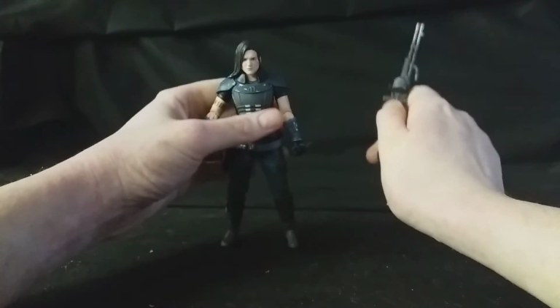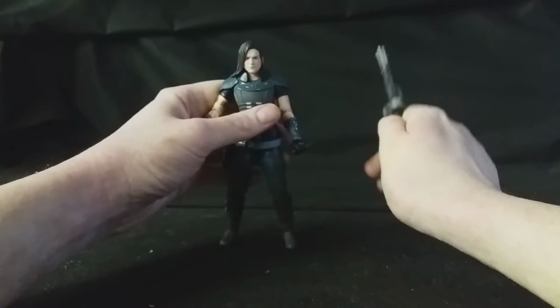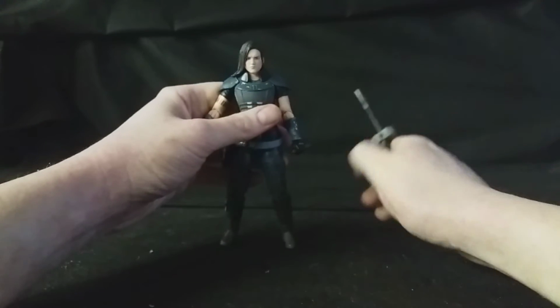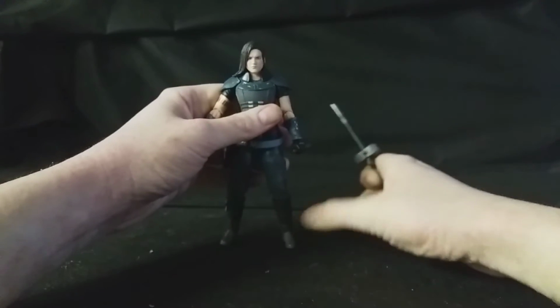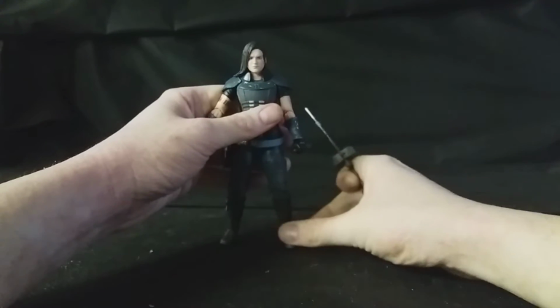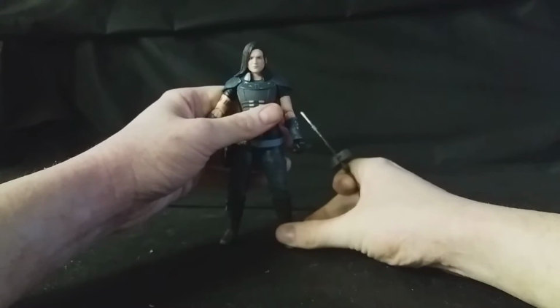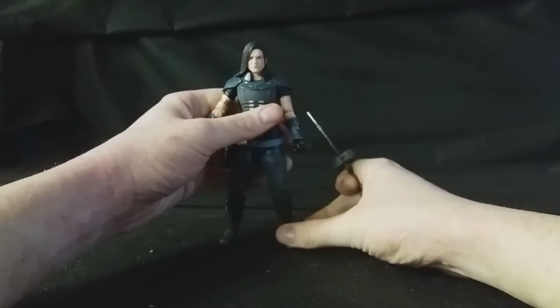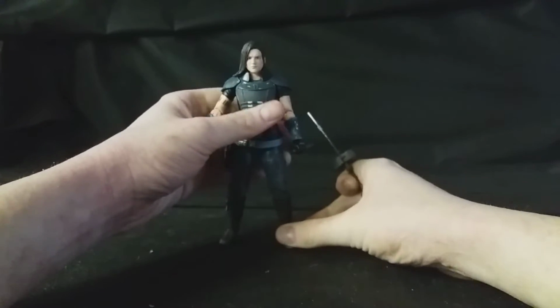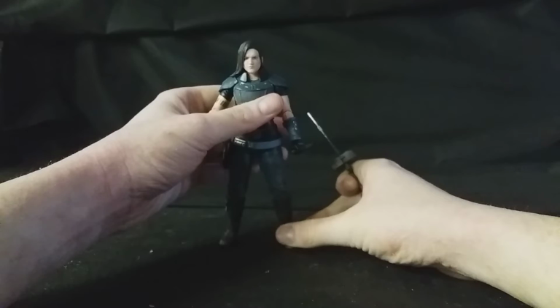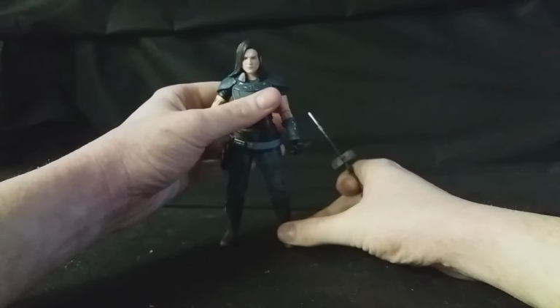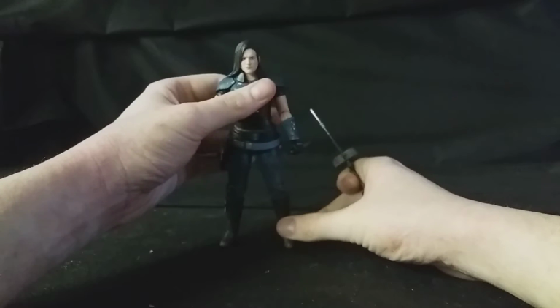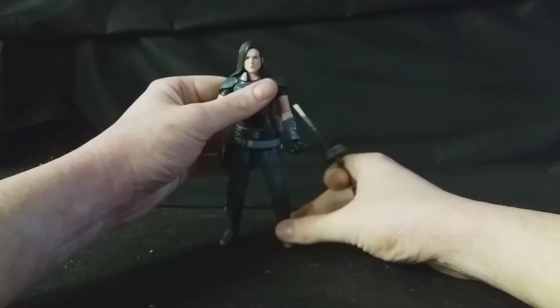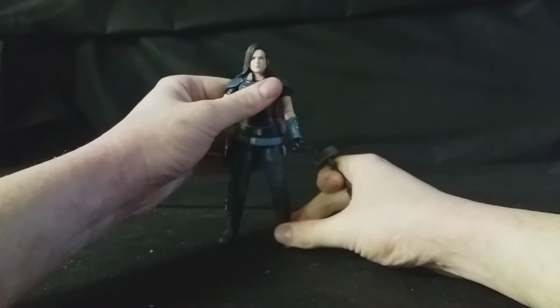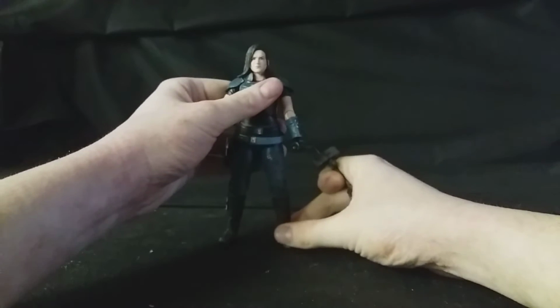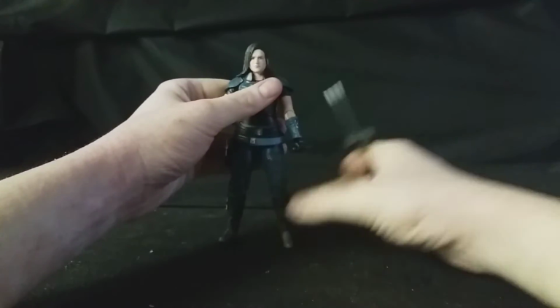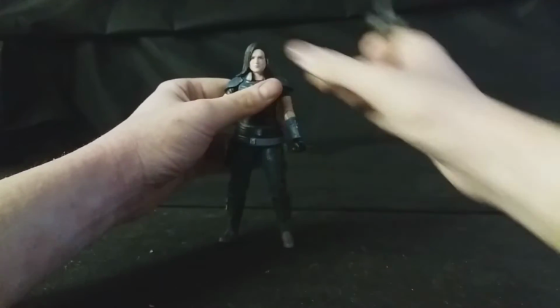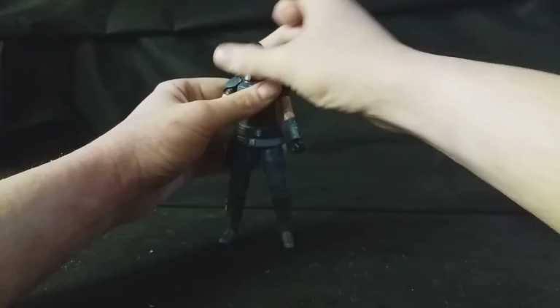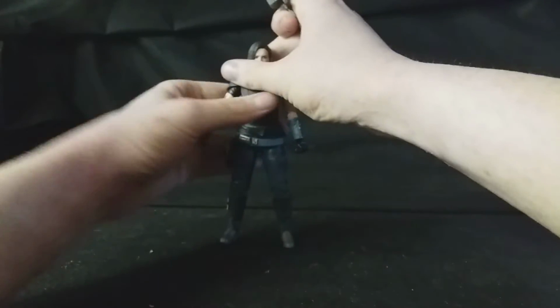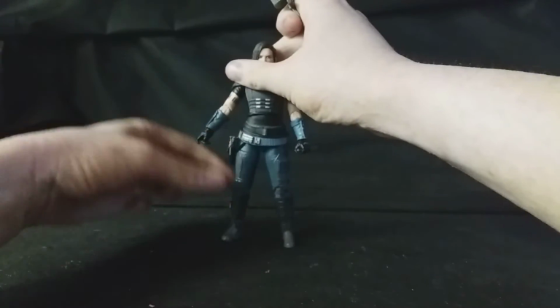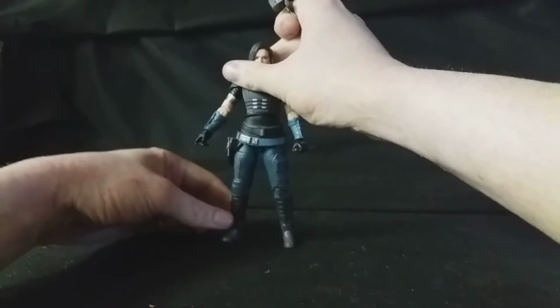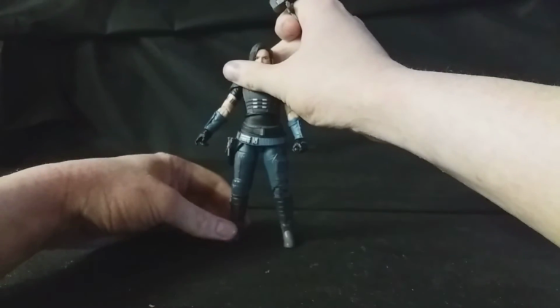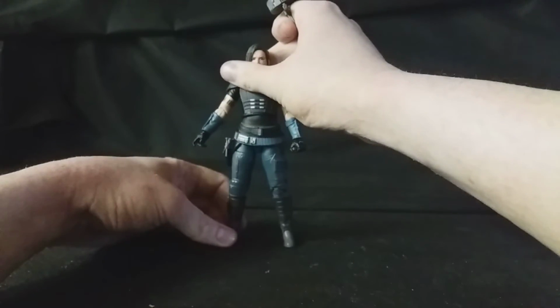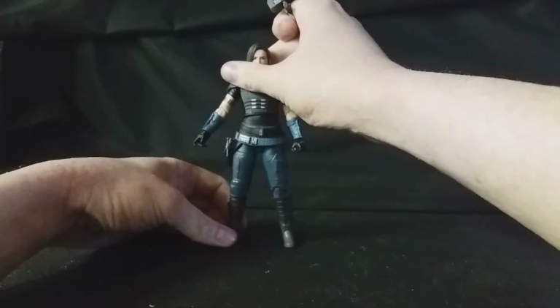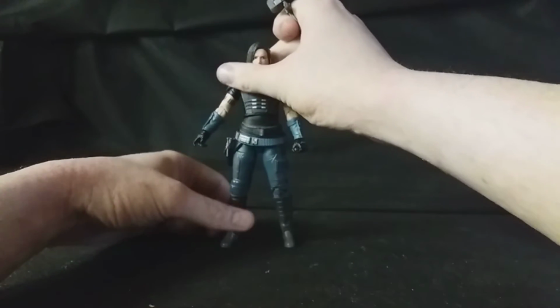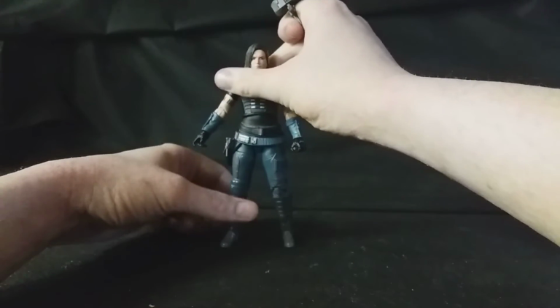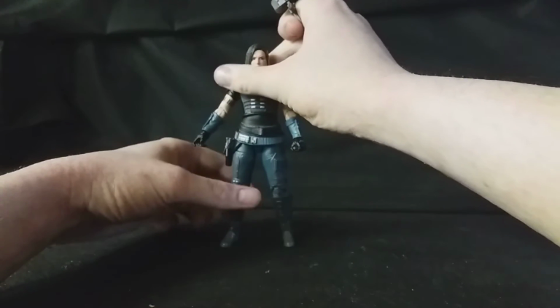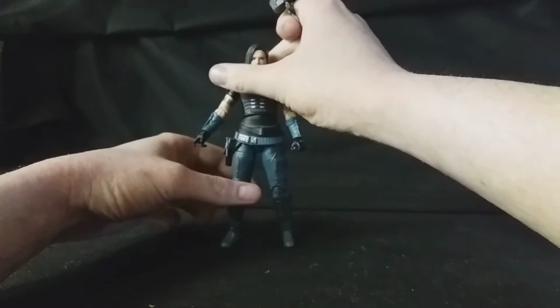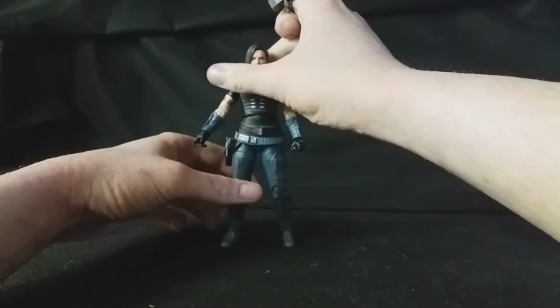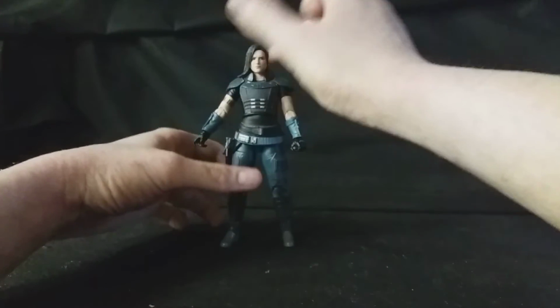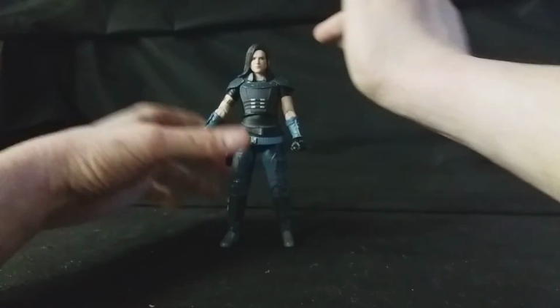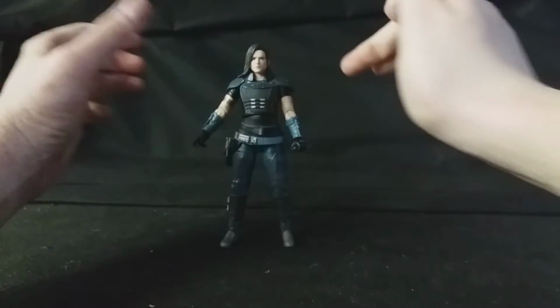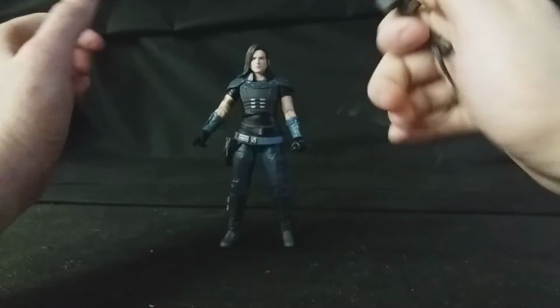Just get Cara Dune standing. She stands very well — I don't have any problem with her at all once you get her feet planted properly.